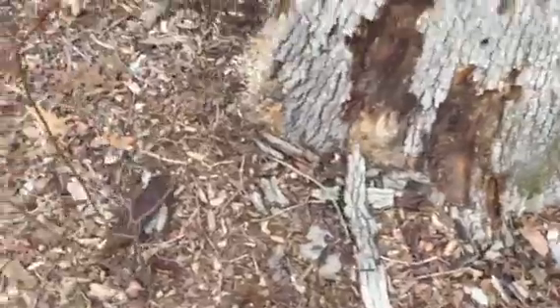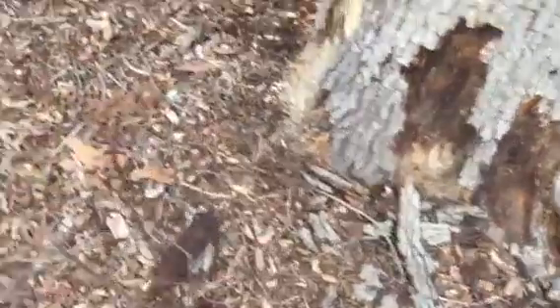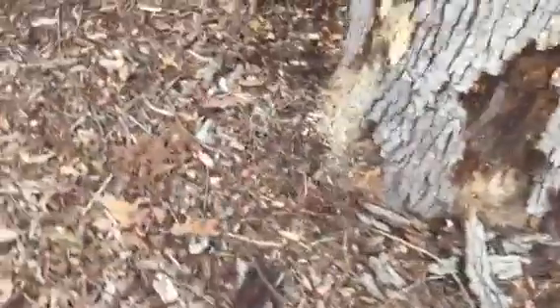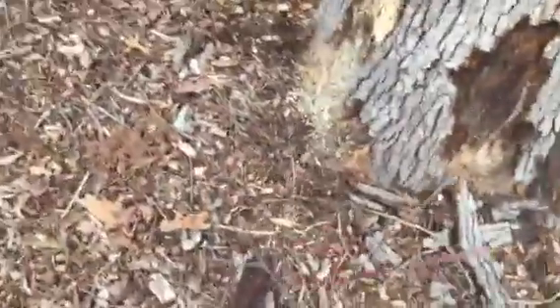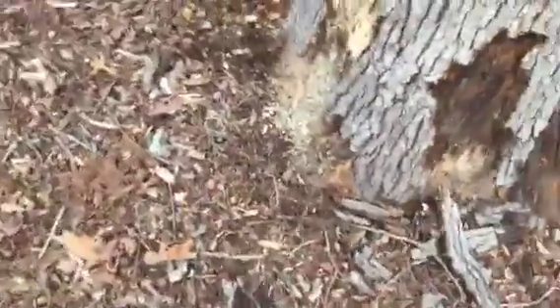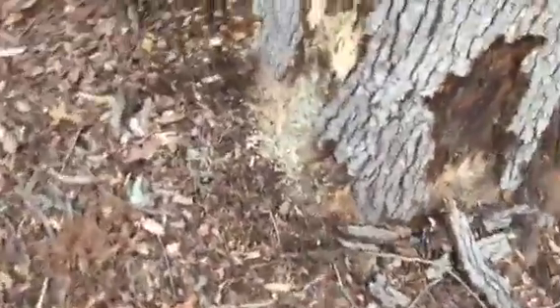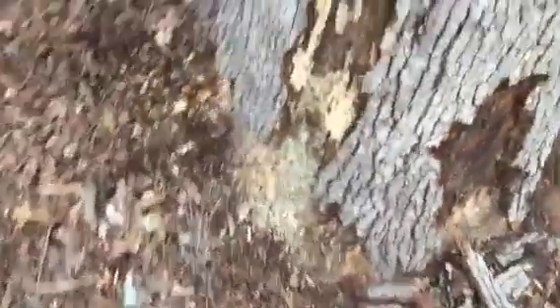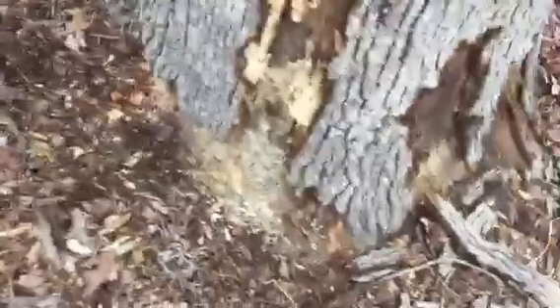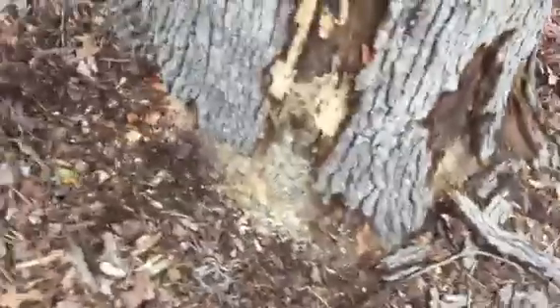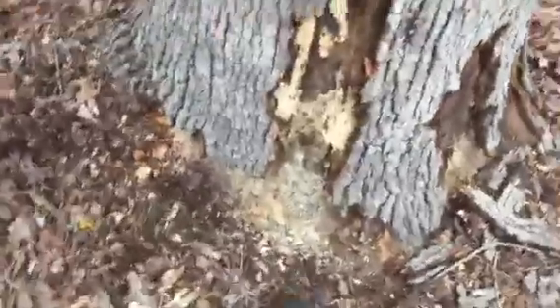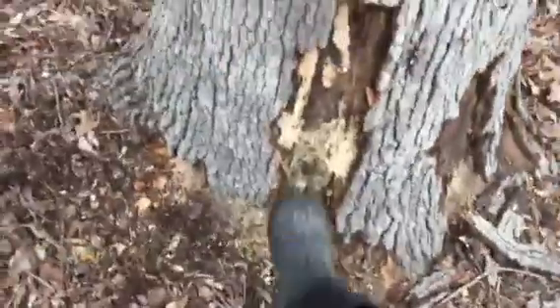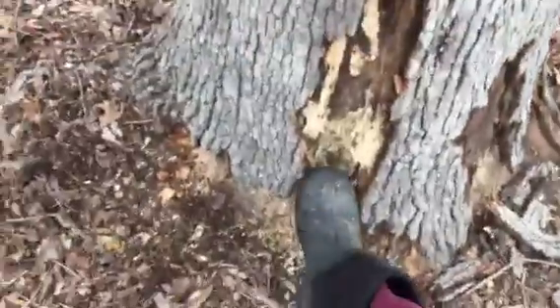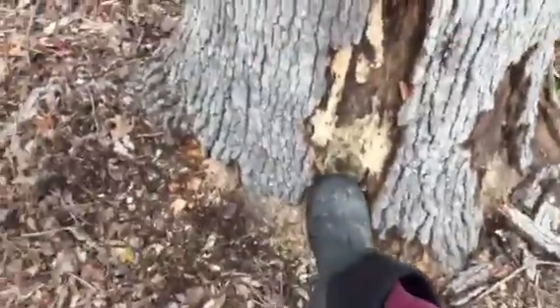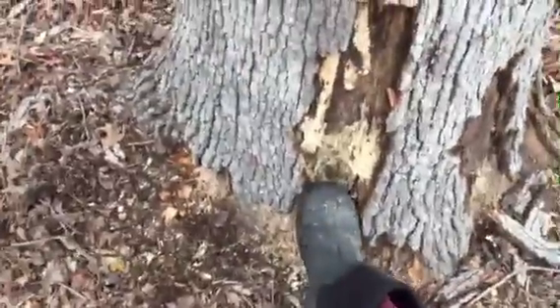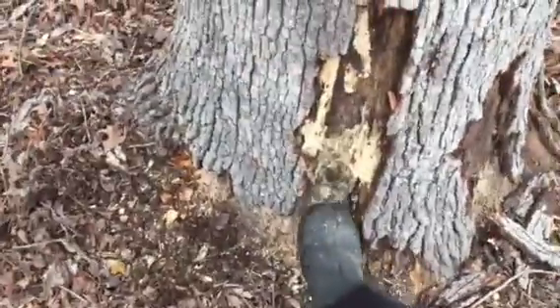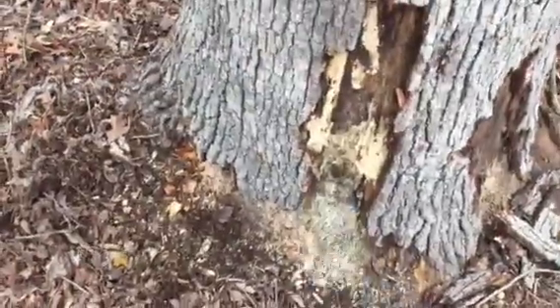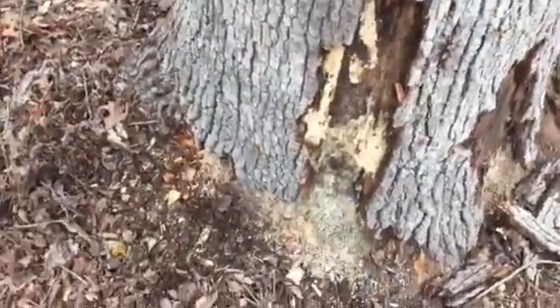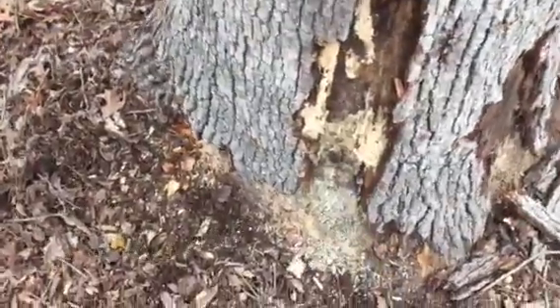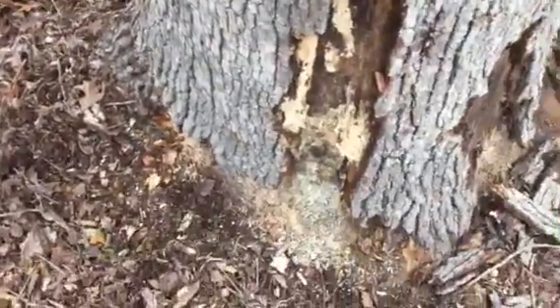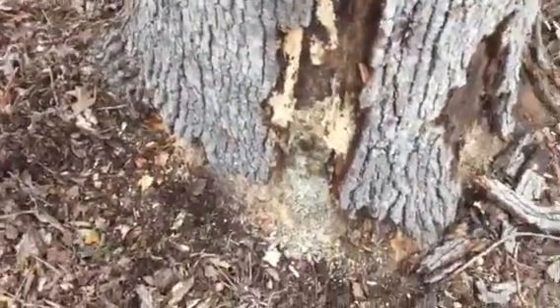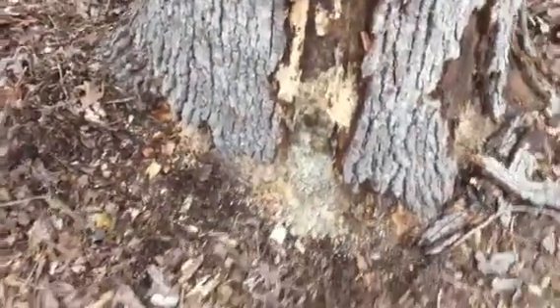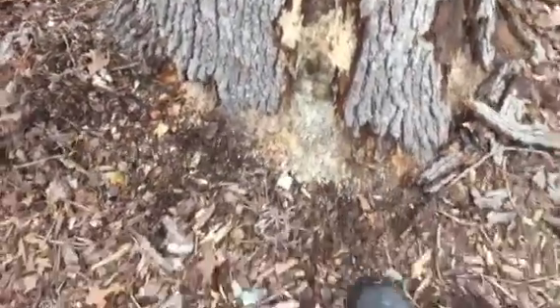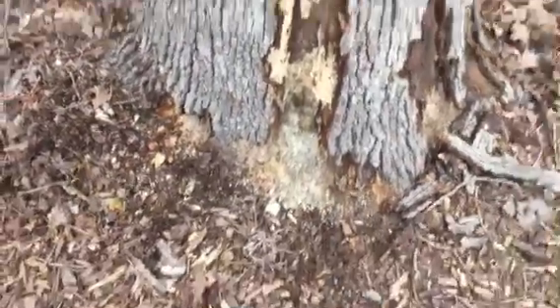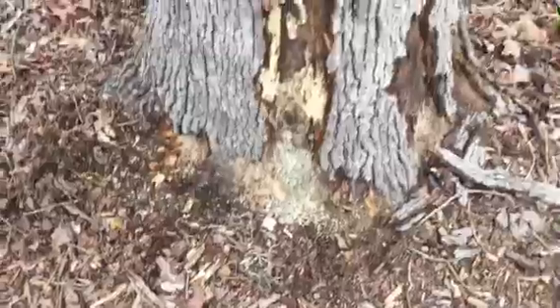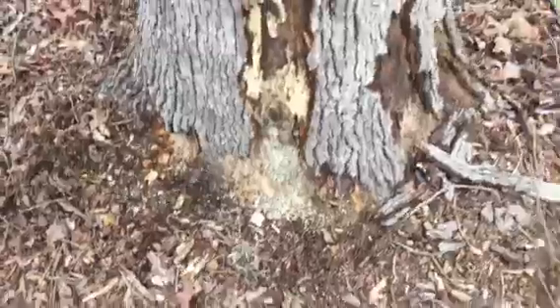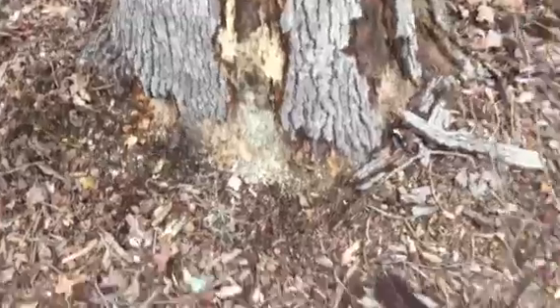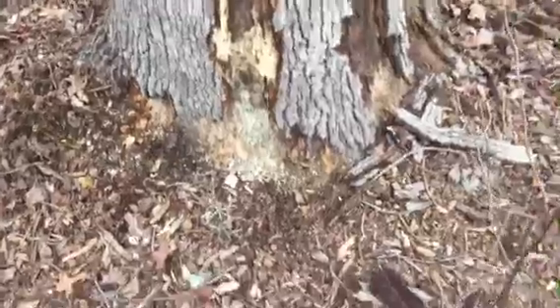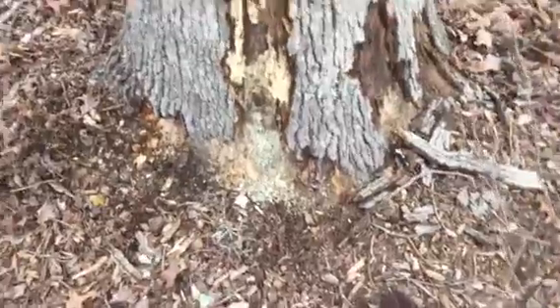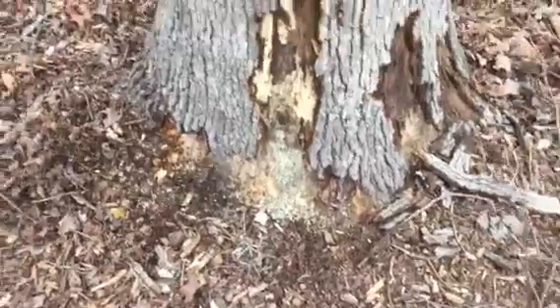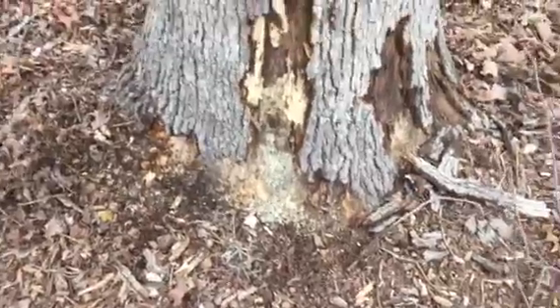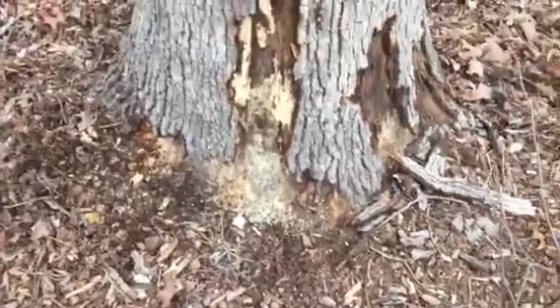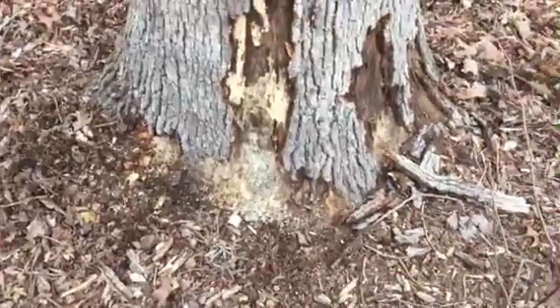This is so soft that the hammer was going into the tree, and this is all dead material.